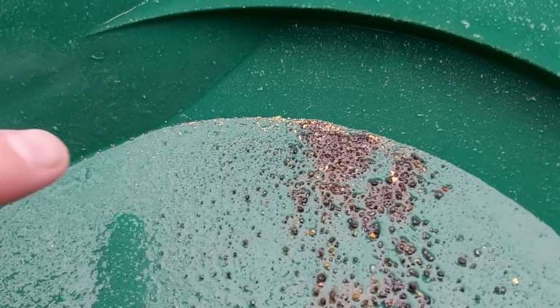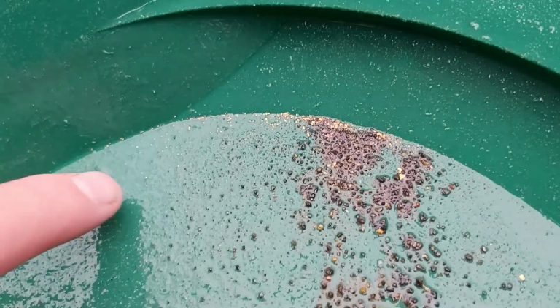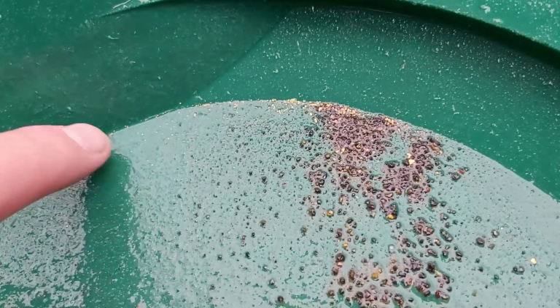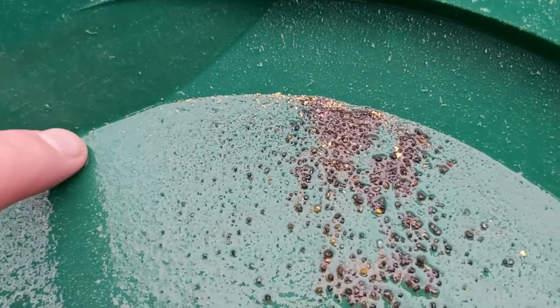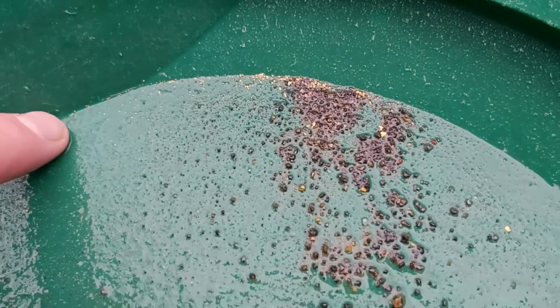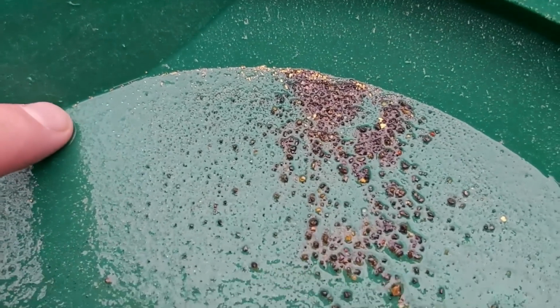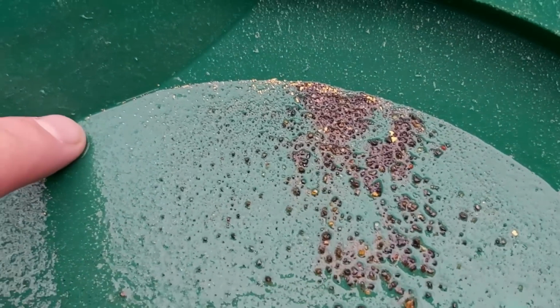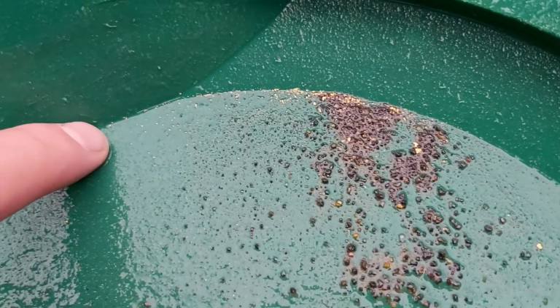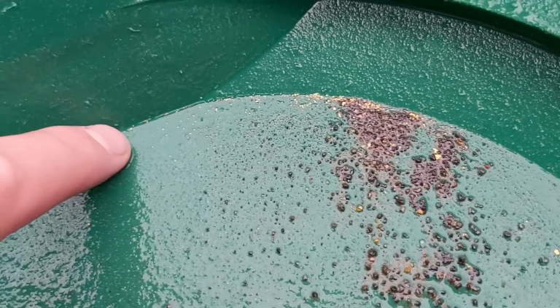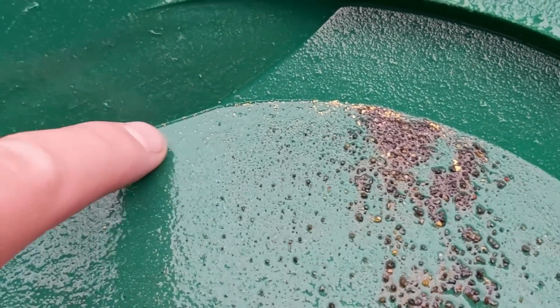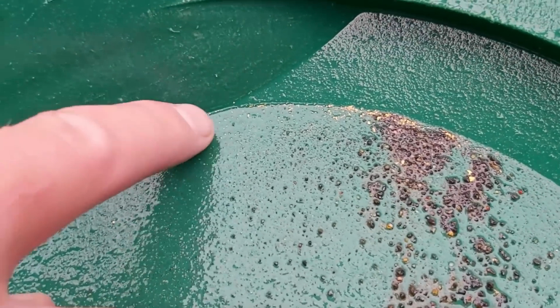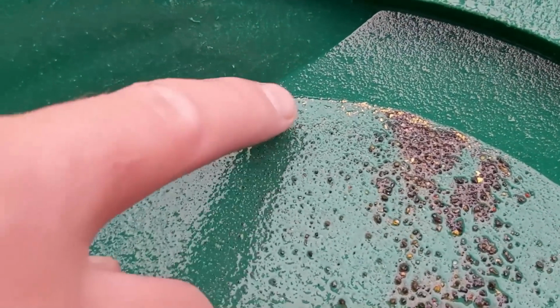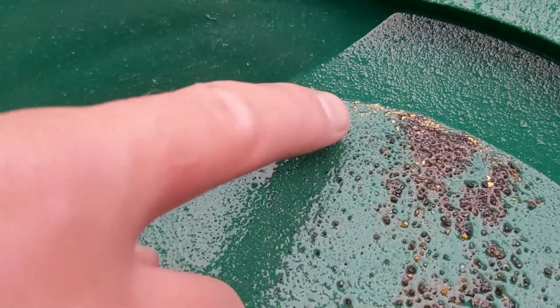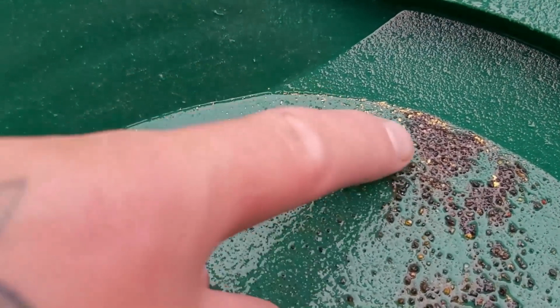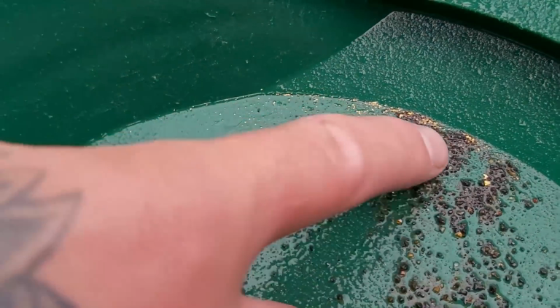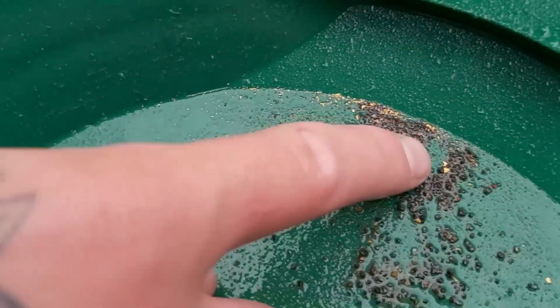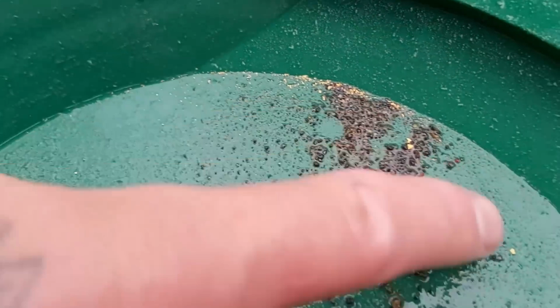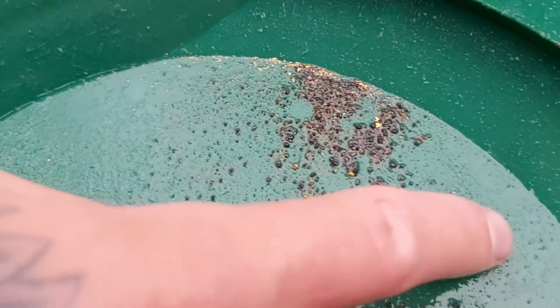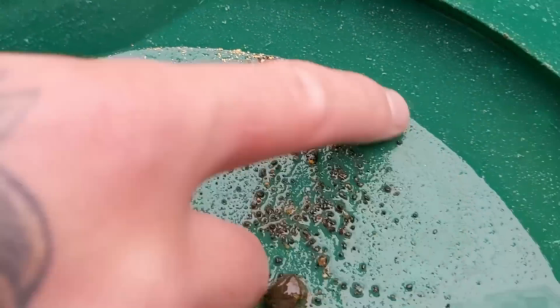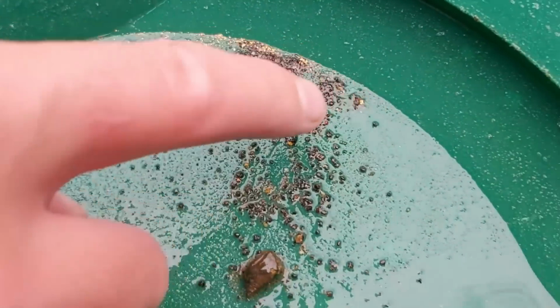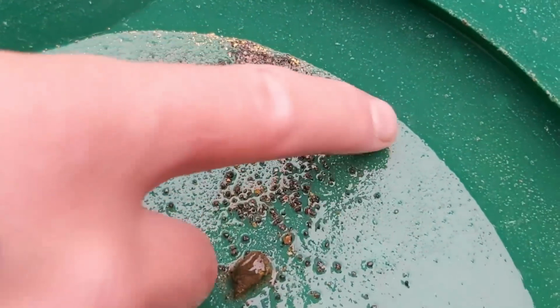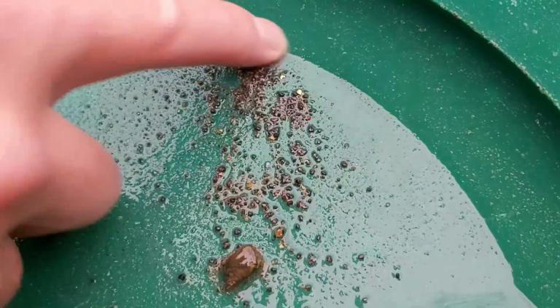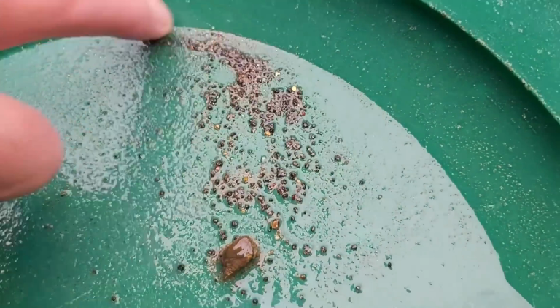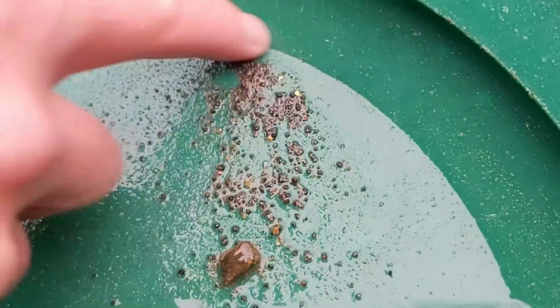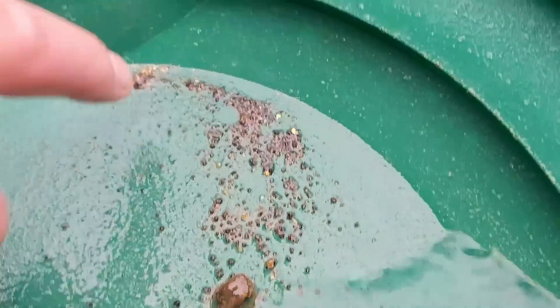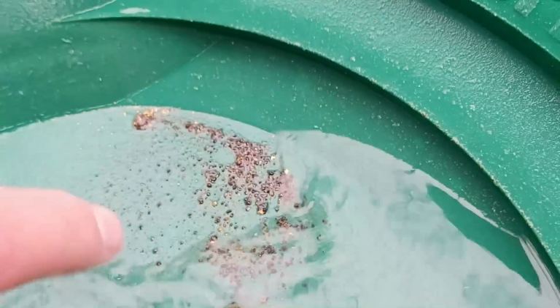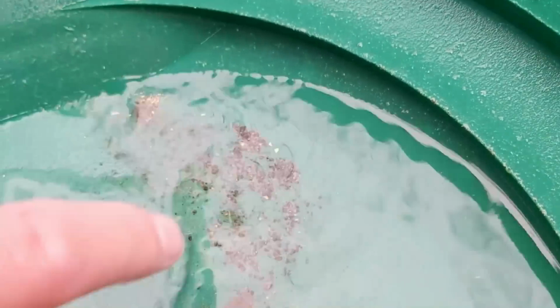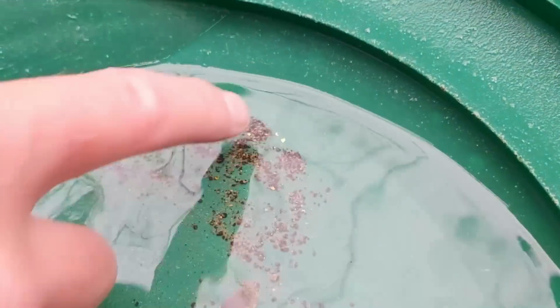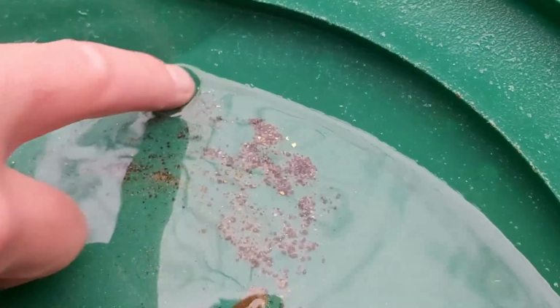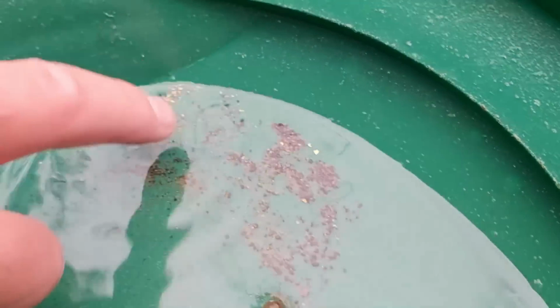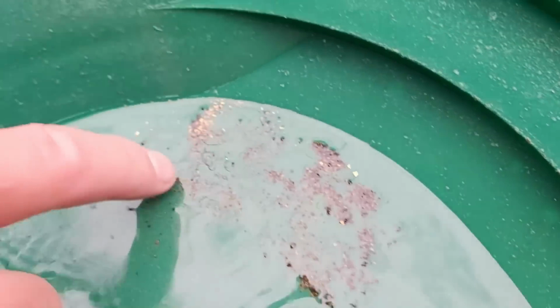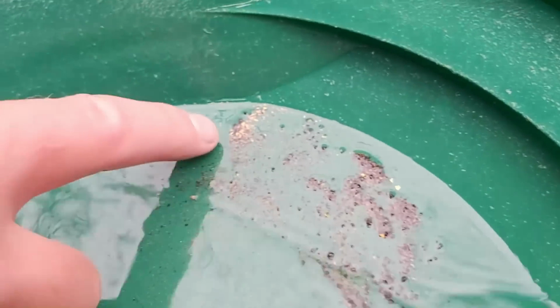That's nuts. There's gold all the way down here, all the way up through. That is just nuts. Look at it.